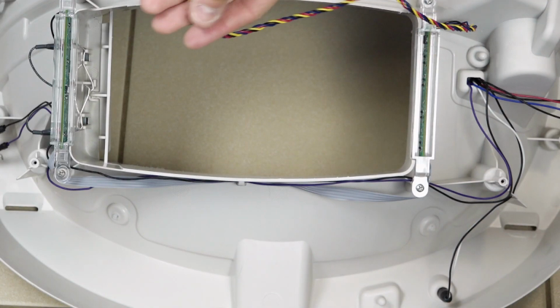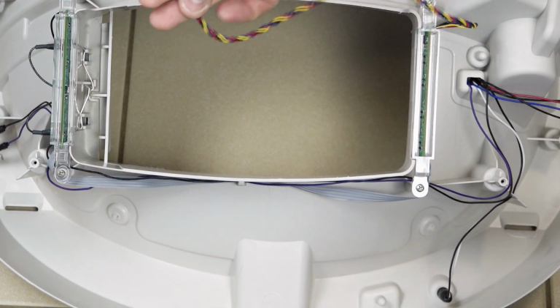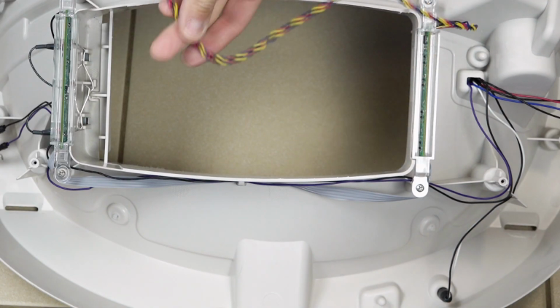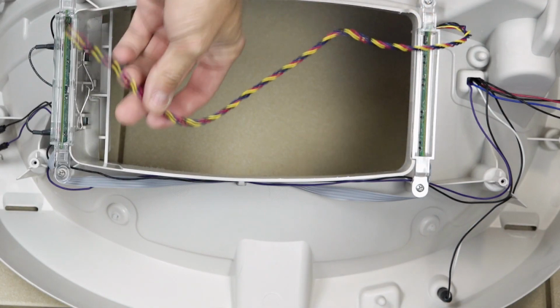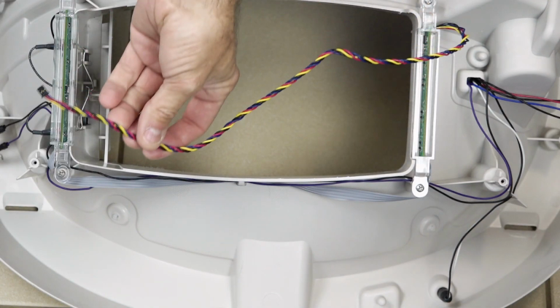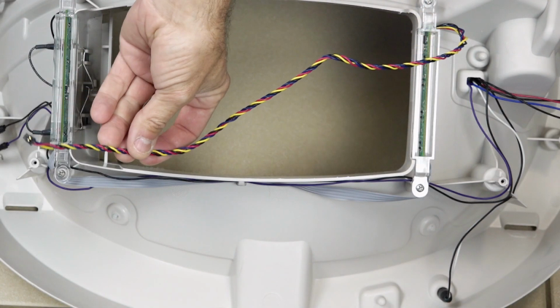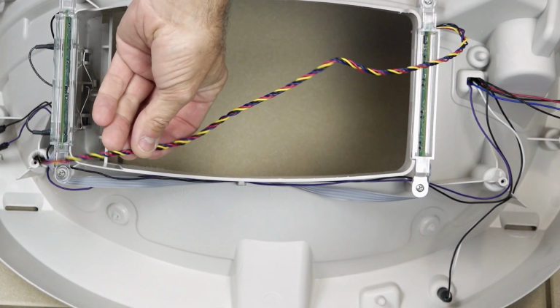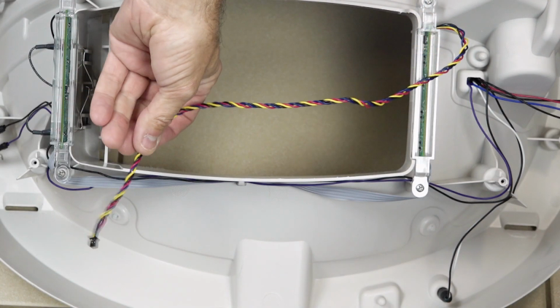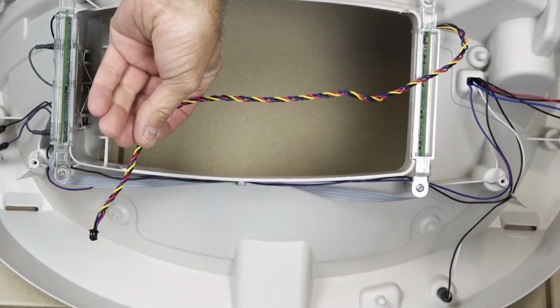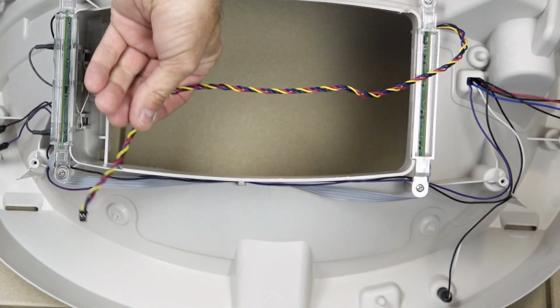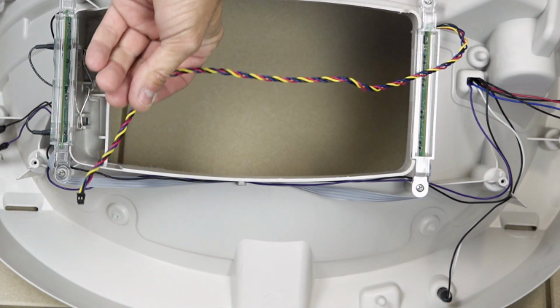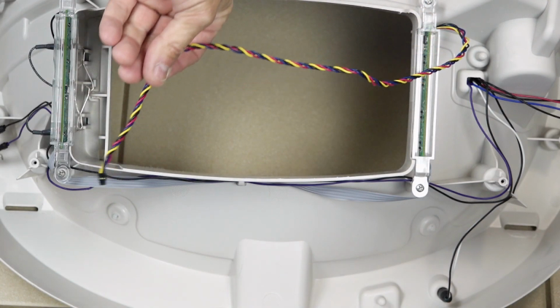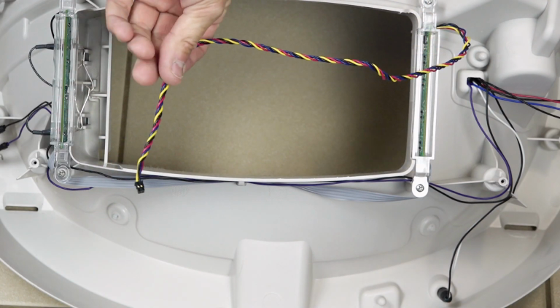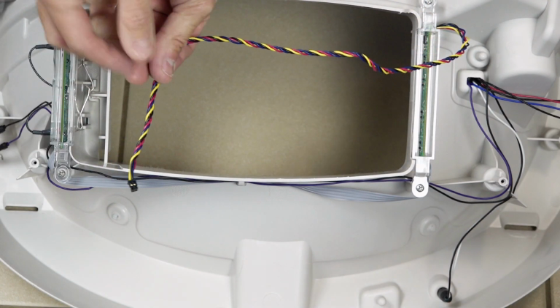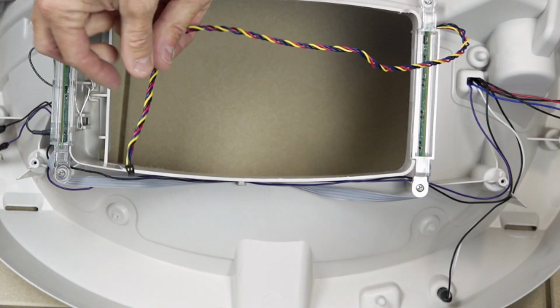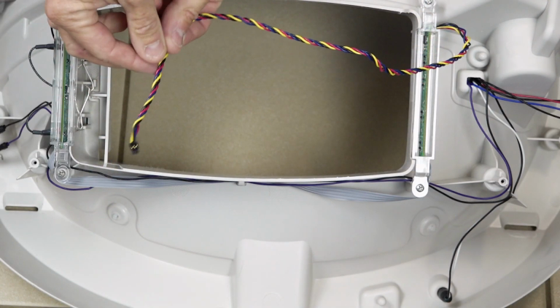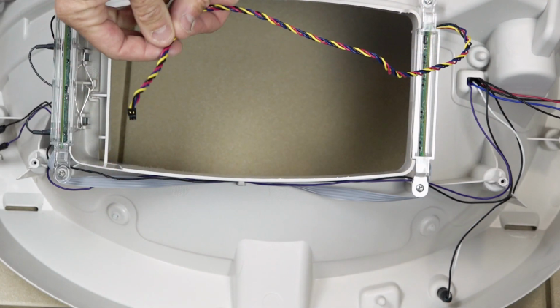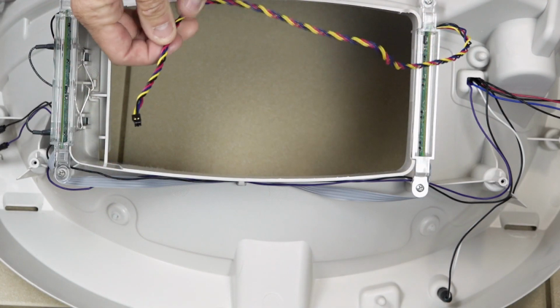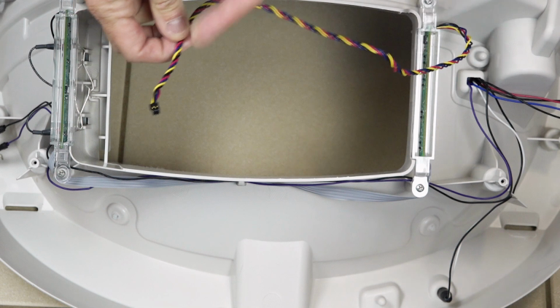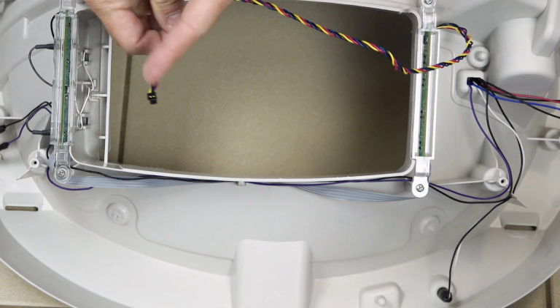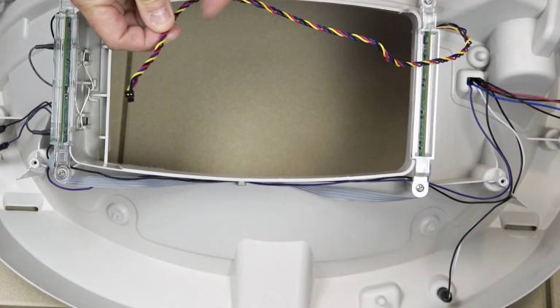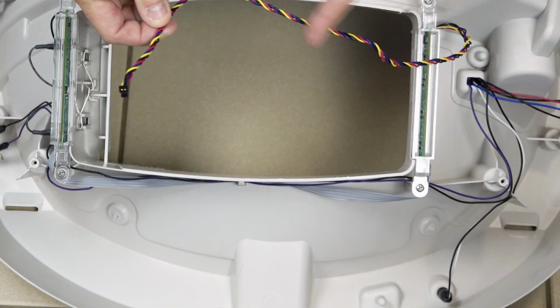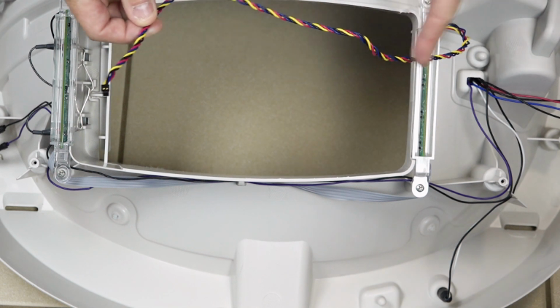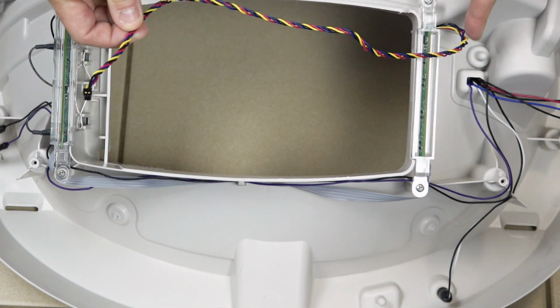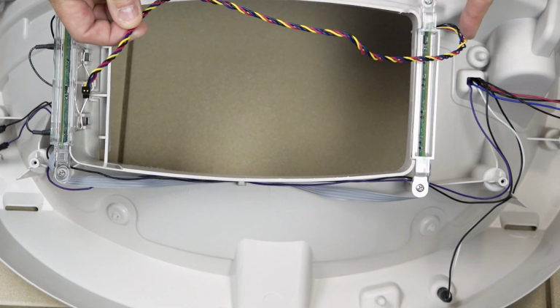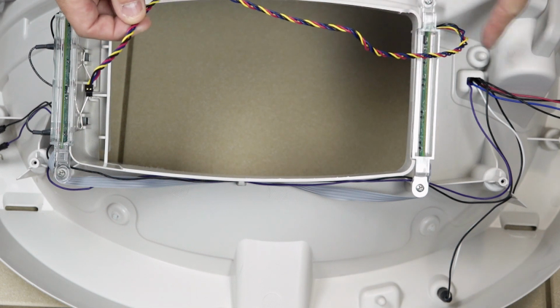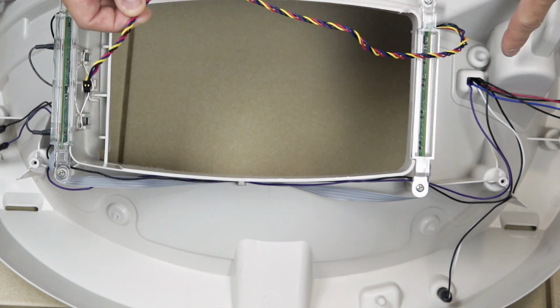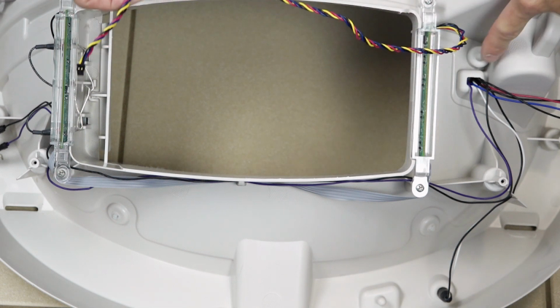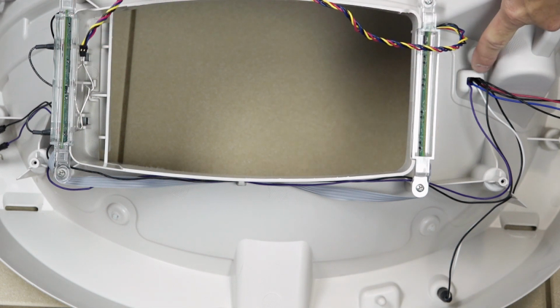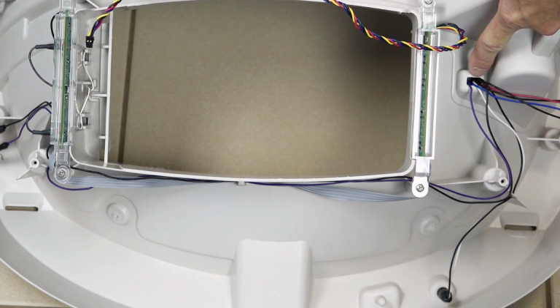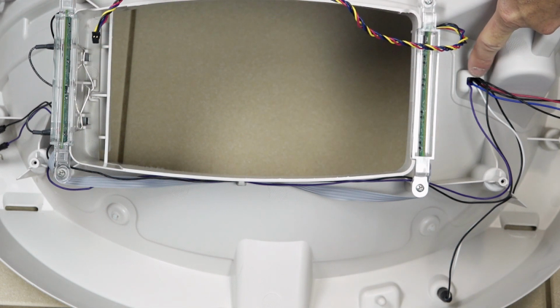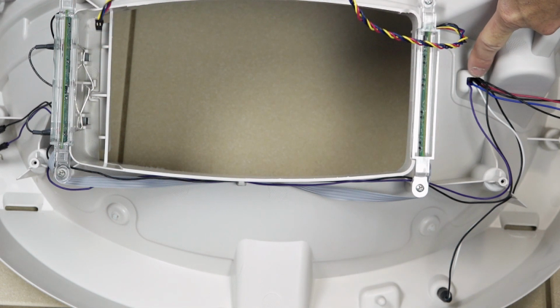Now you need to poke the wire of the black plug into the hole with the other wires to get this into the motor well.